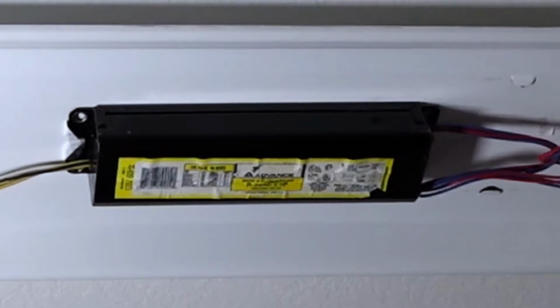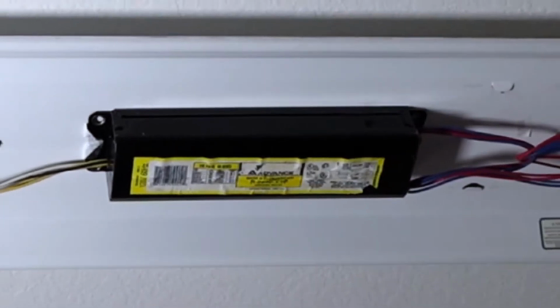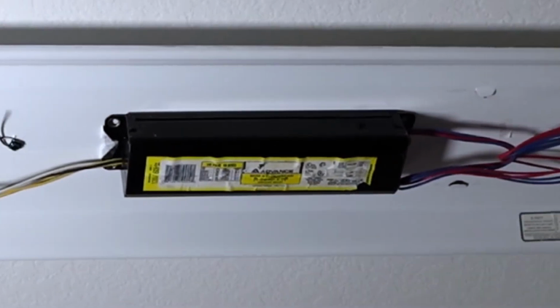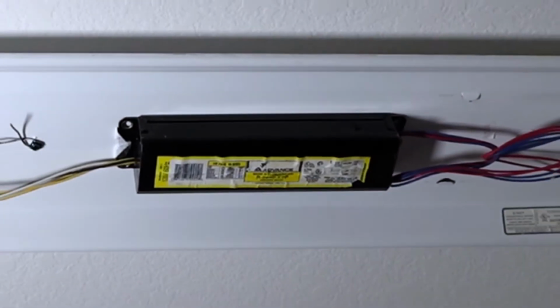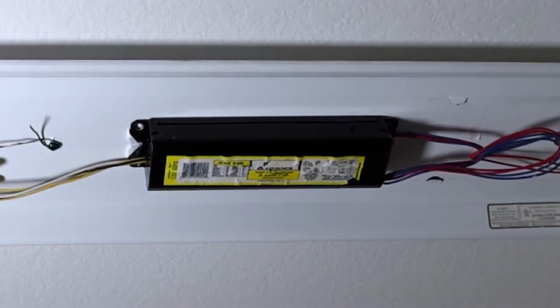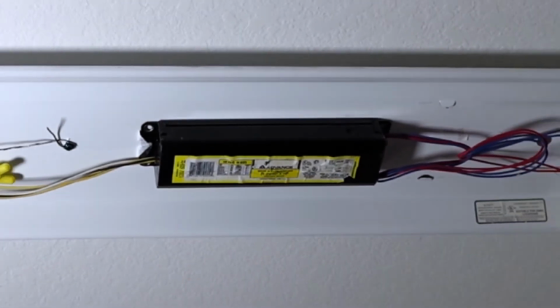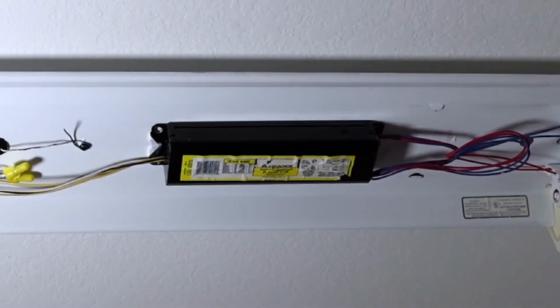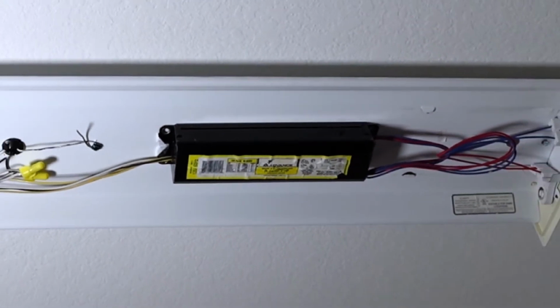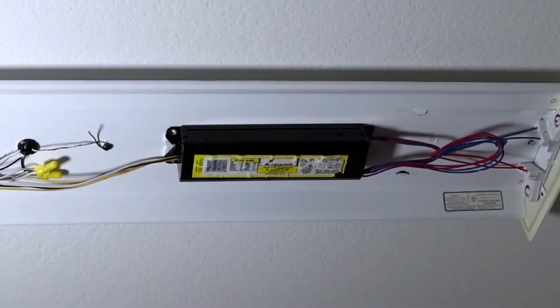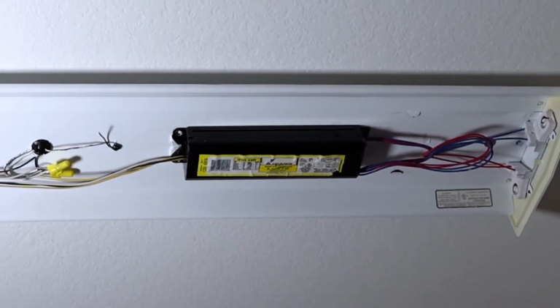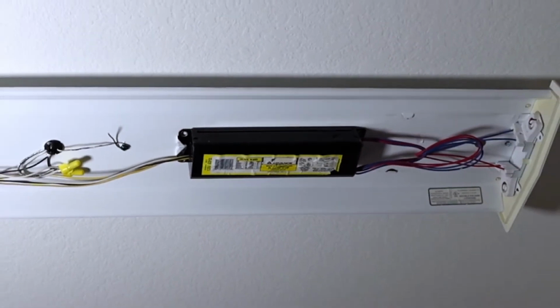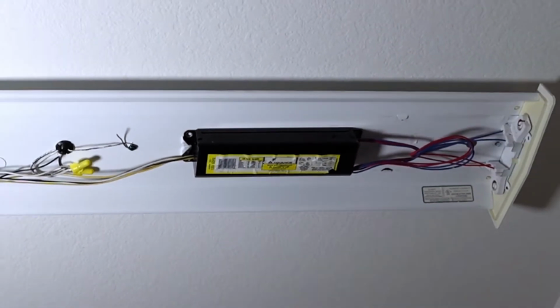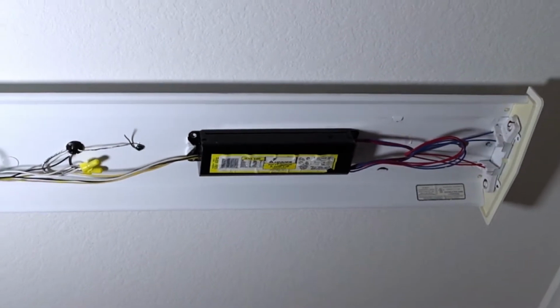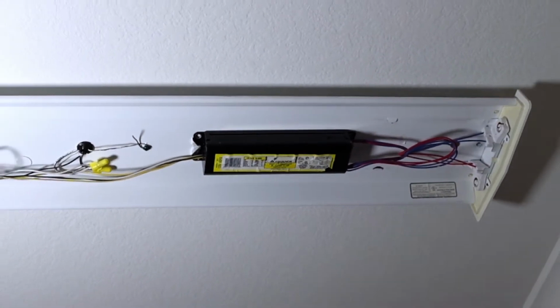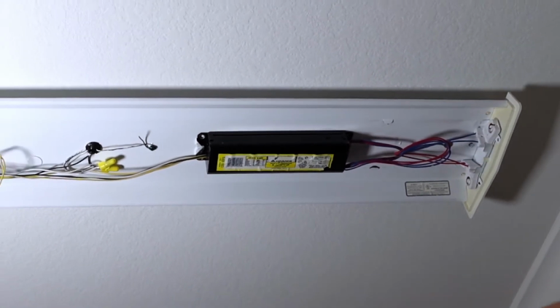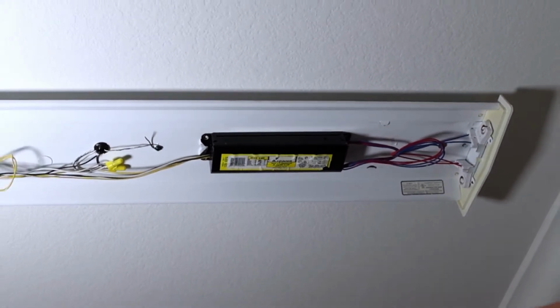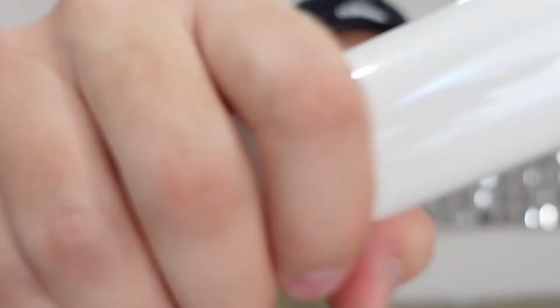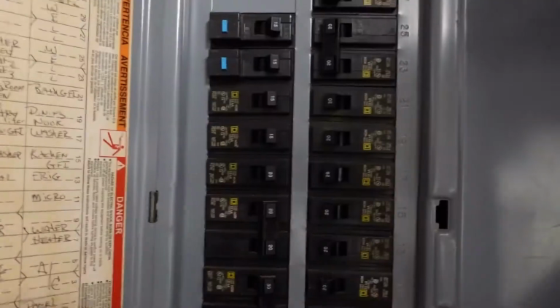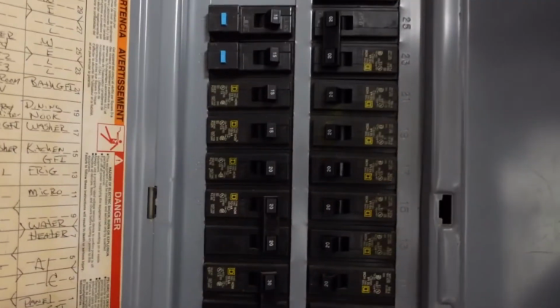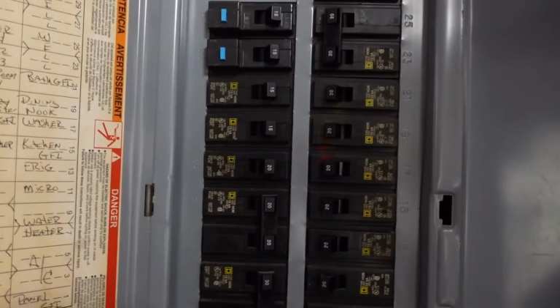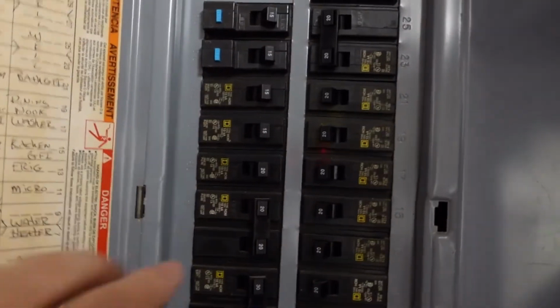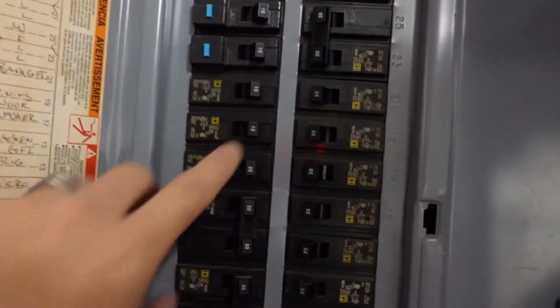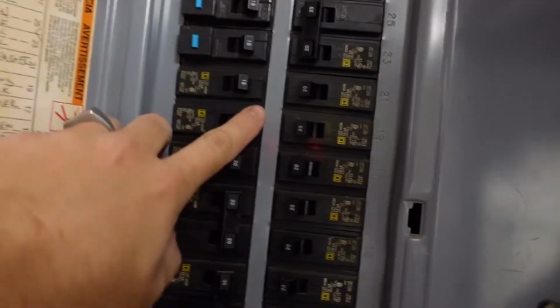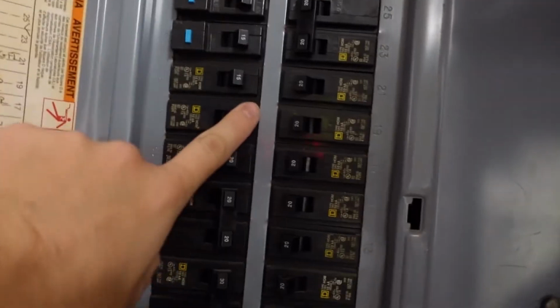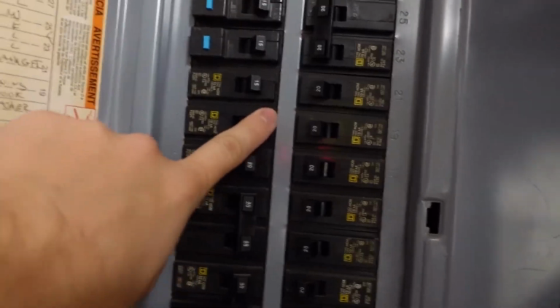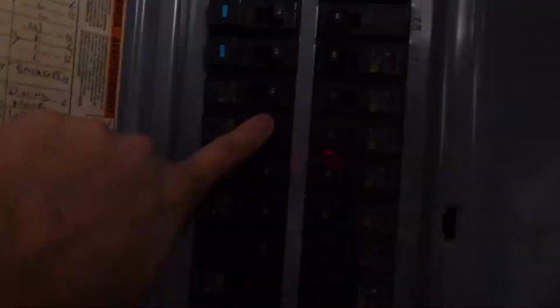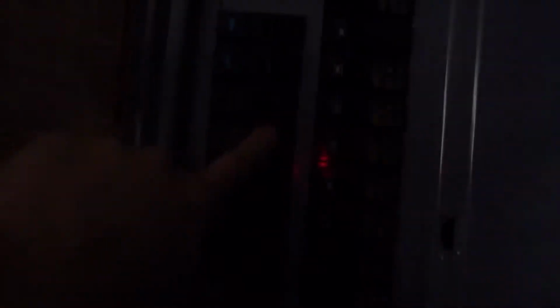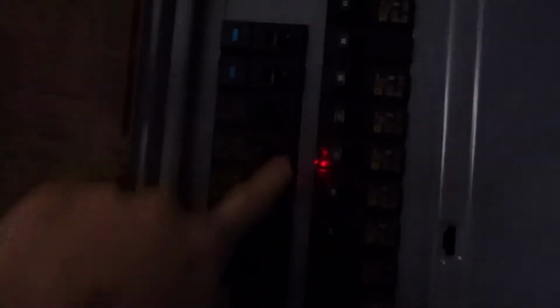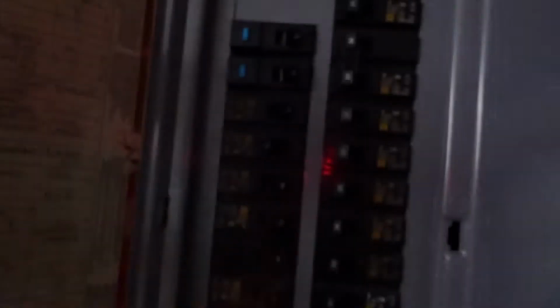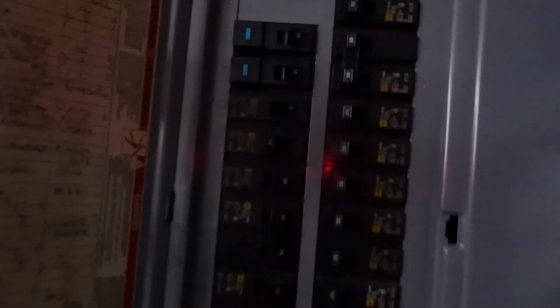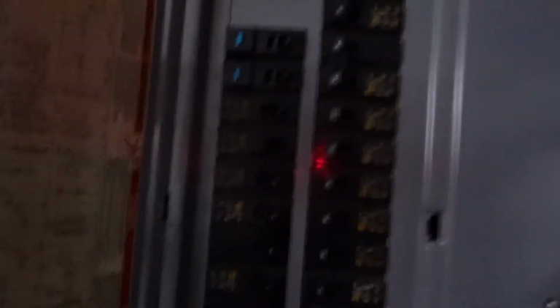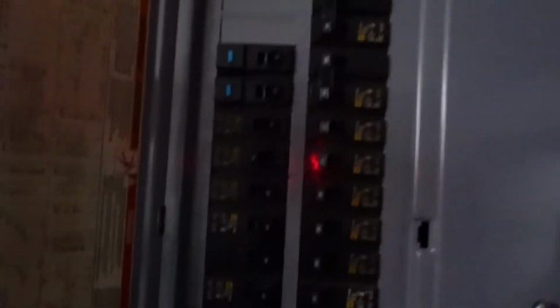This is a light ballast and in this video I'll show you how to remove it. It's always a good idea to turn off your circuit breaker before starting your project.